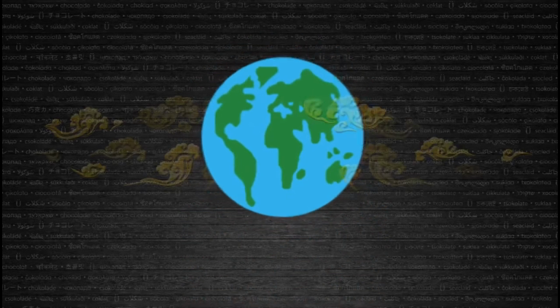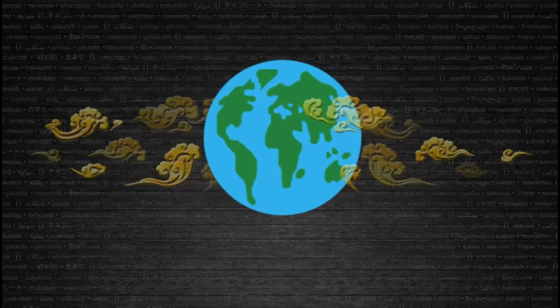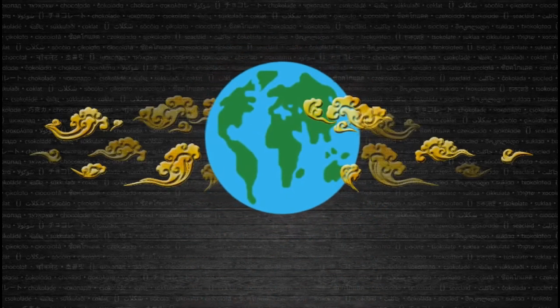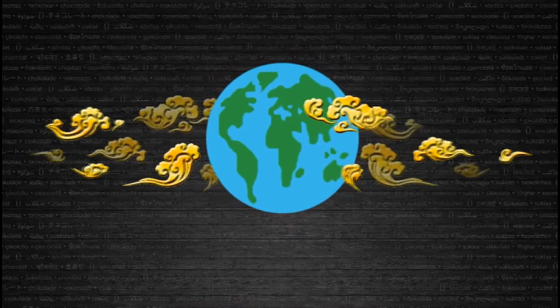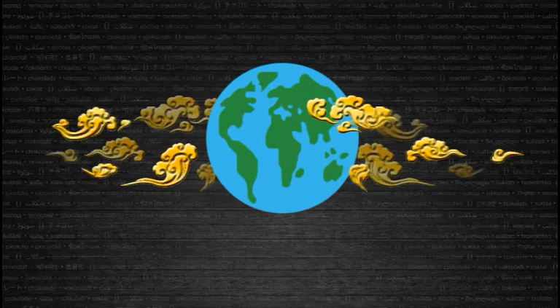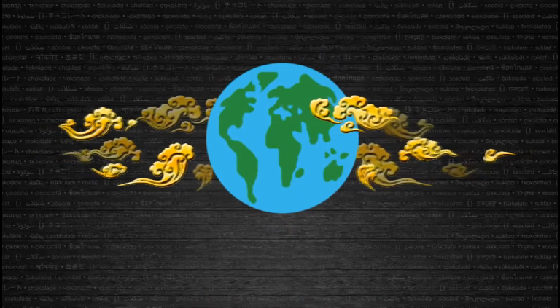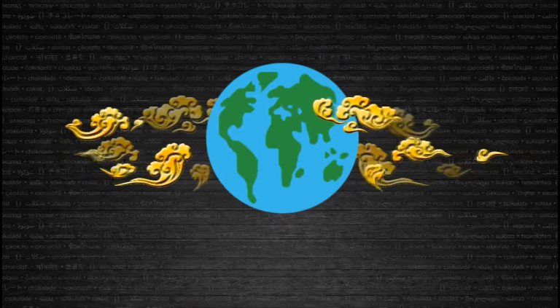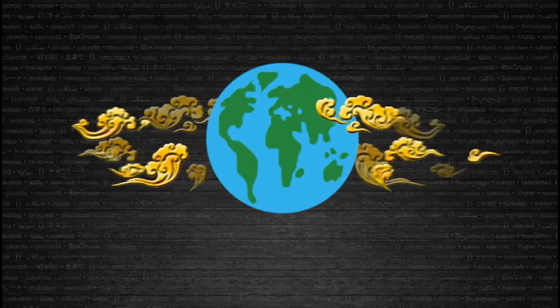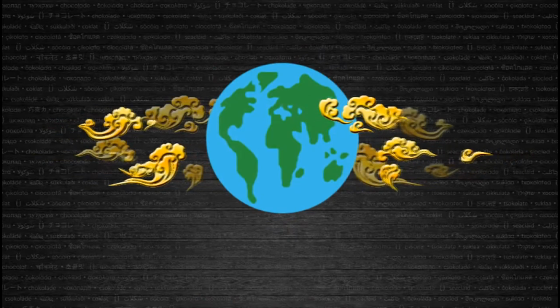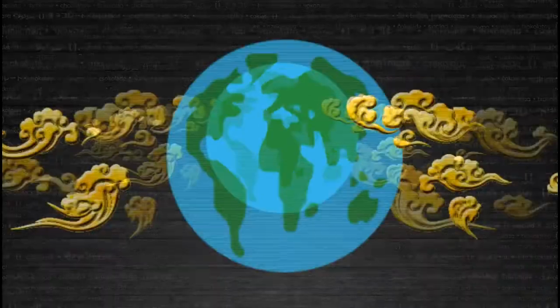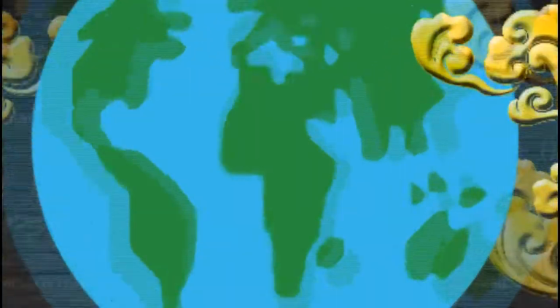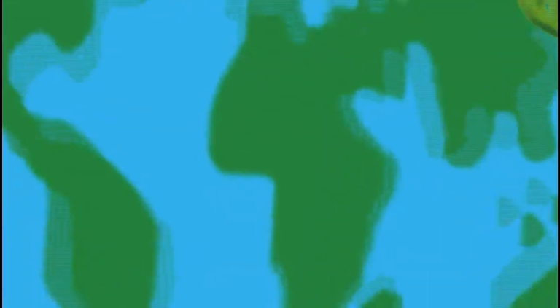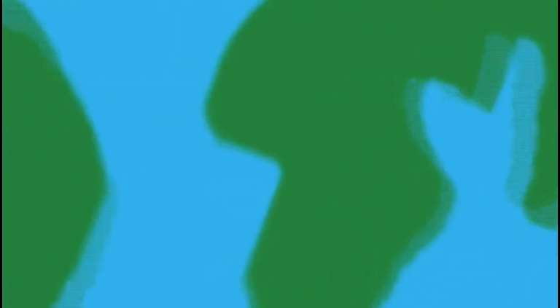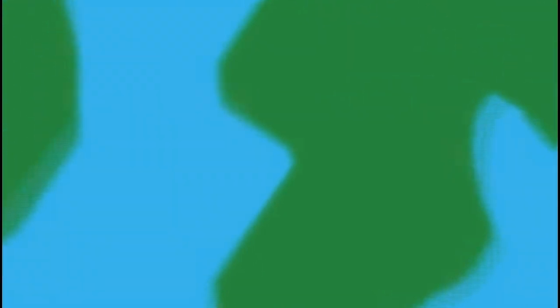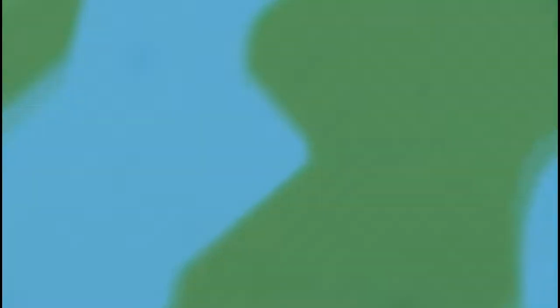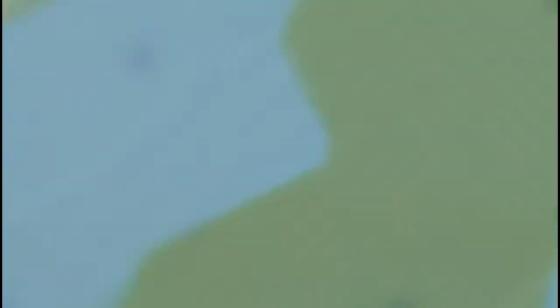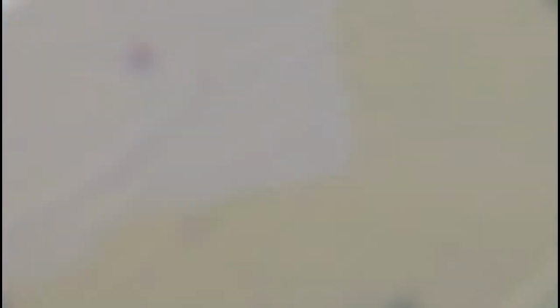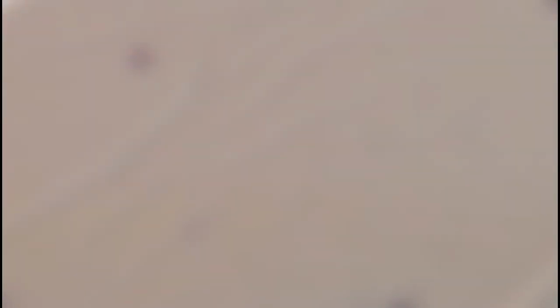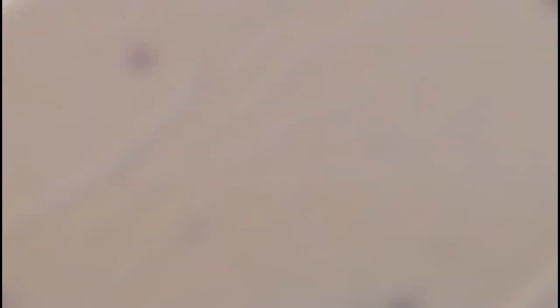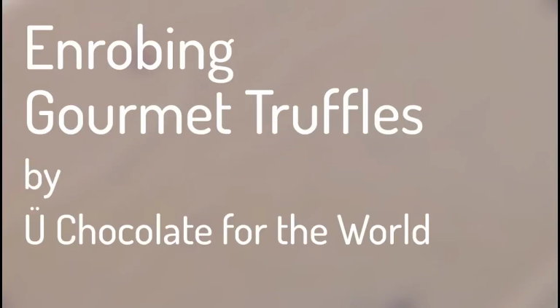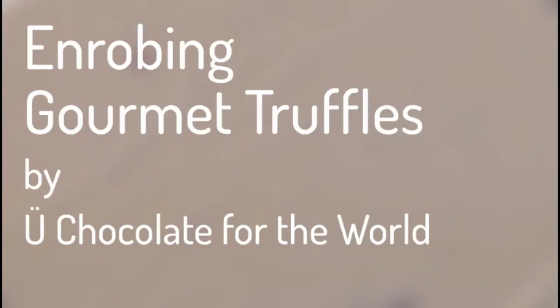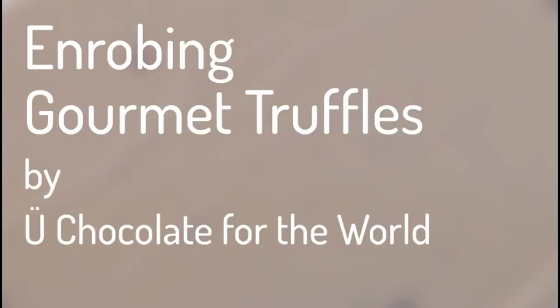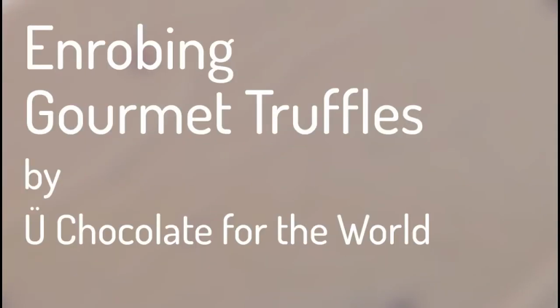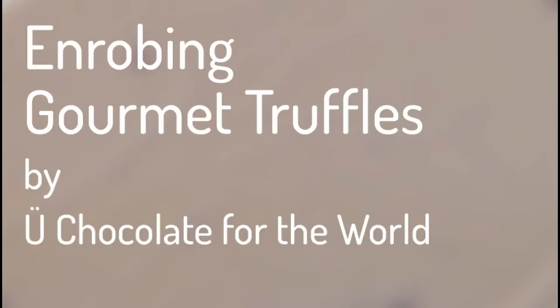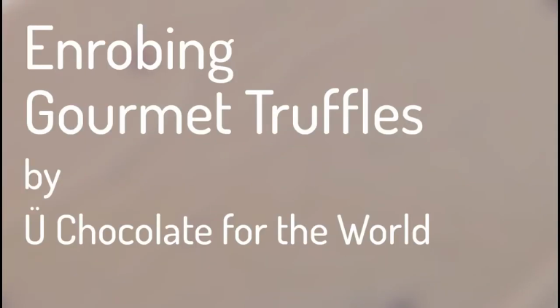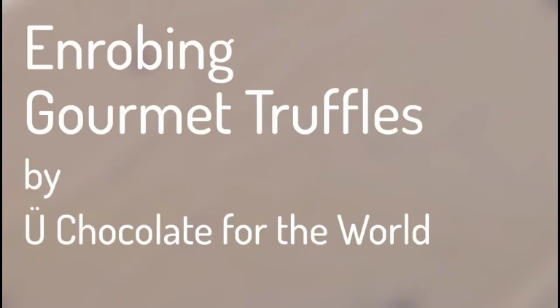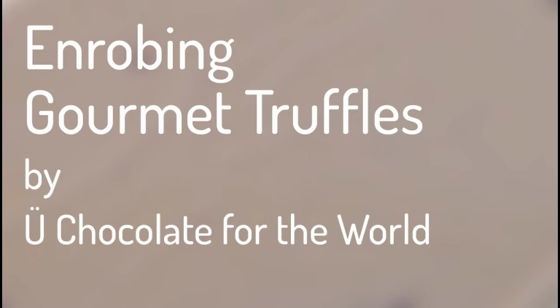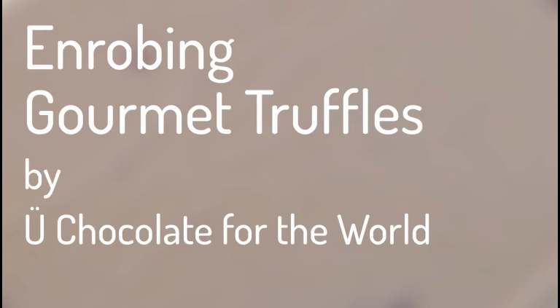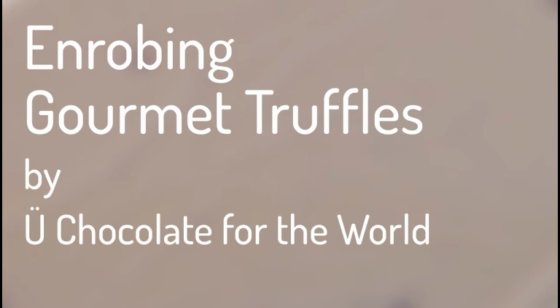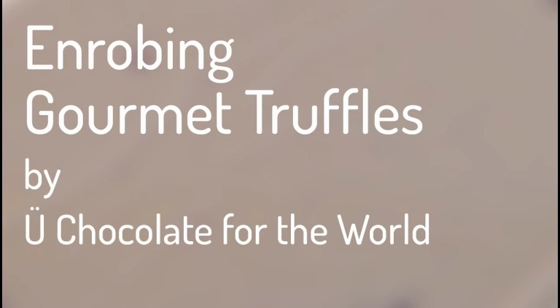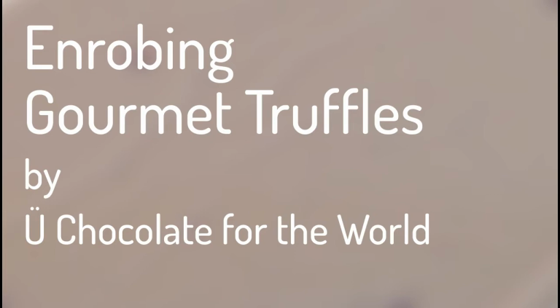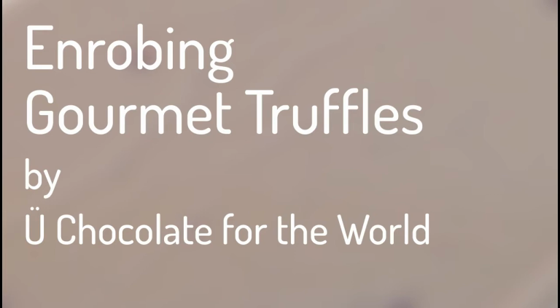Hey chocolate lovers, my name is Andy and I'm a chocolatier for Chocolate for the World. This is how we enrobe our gourmet chocolate truffles.